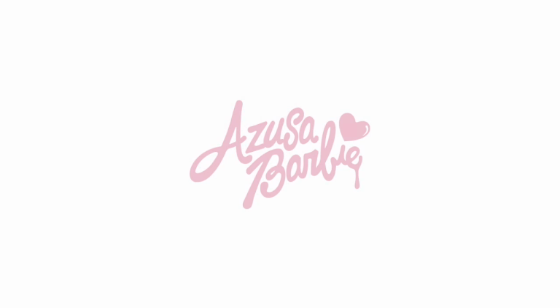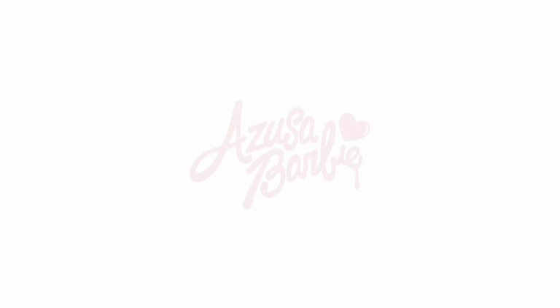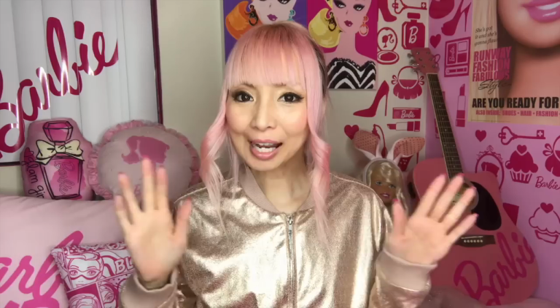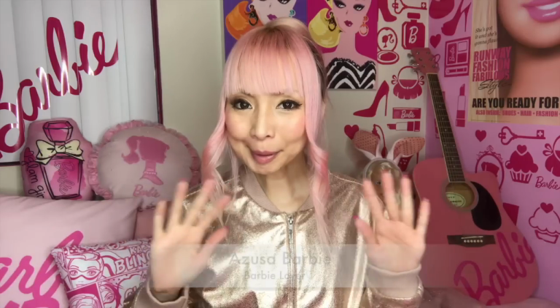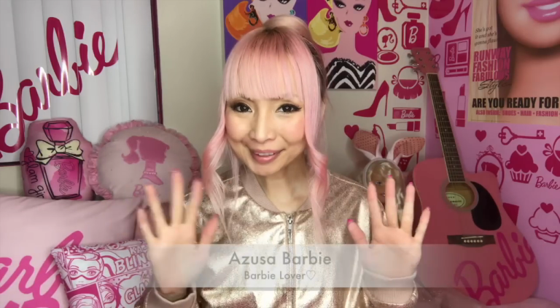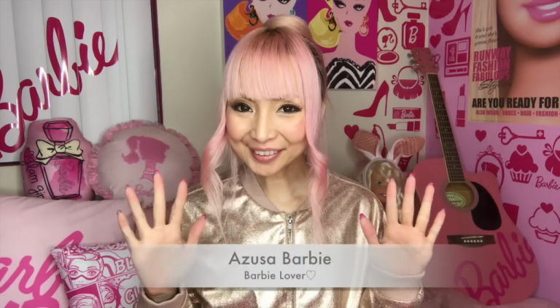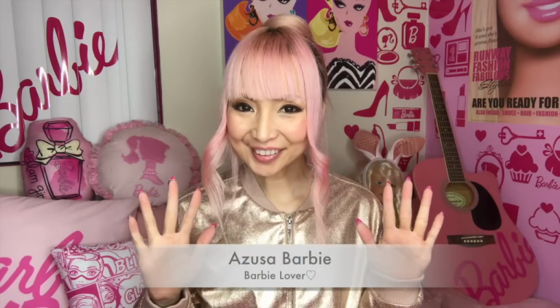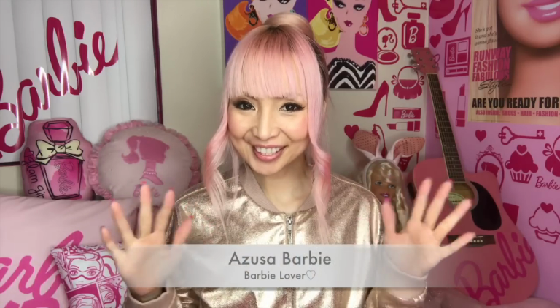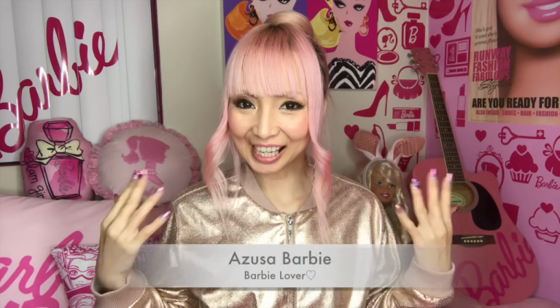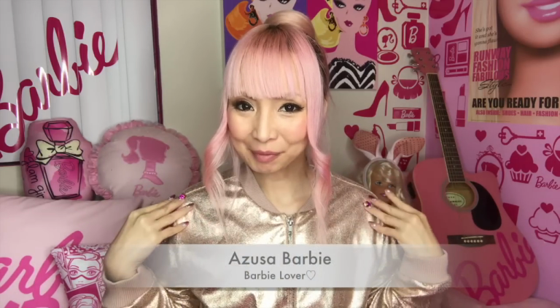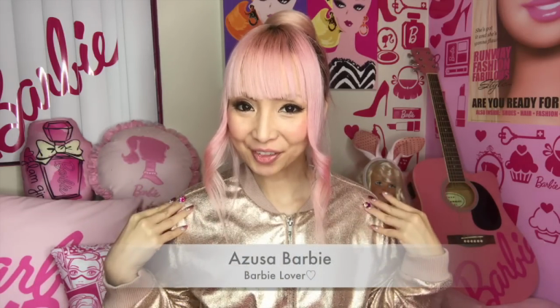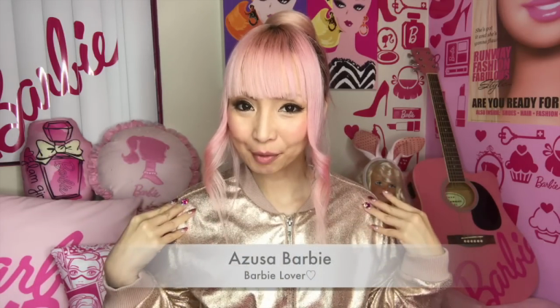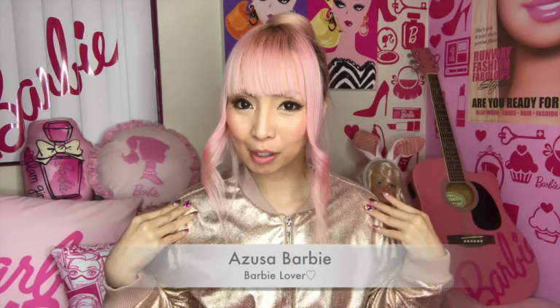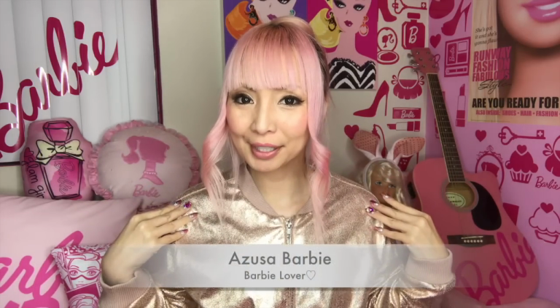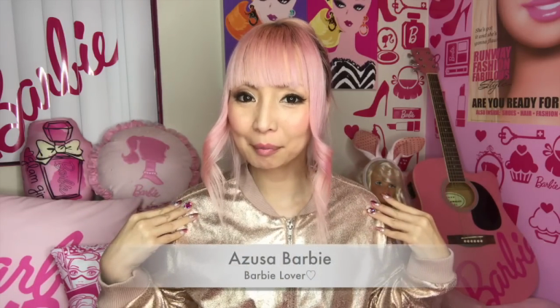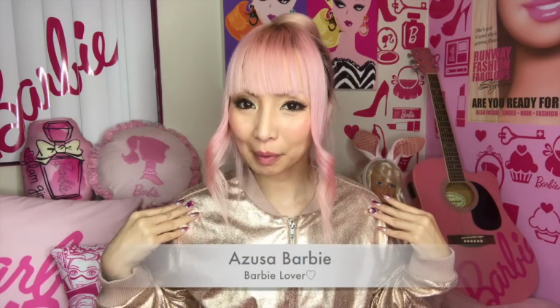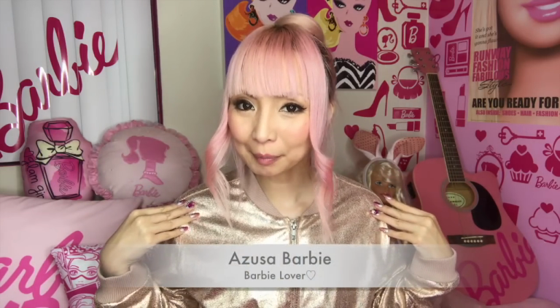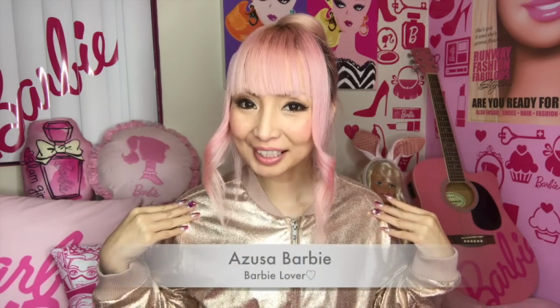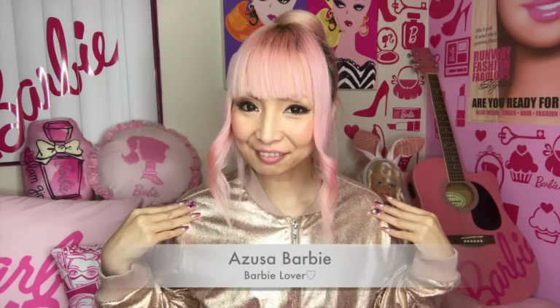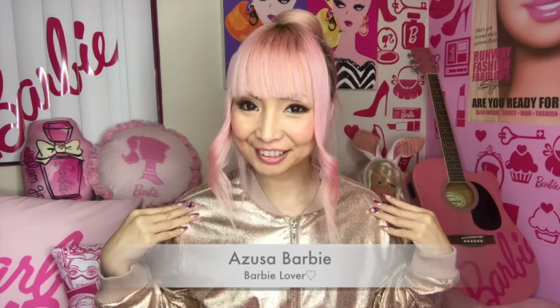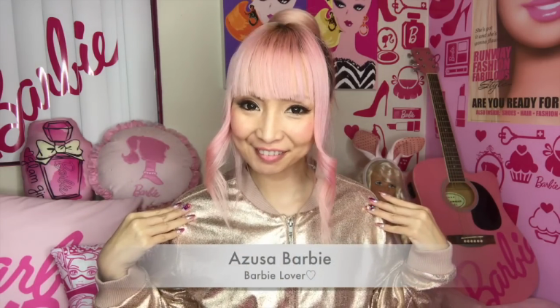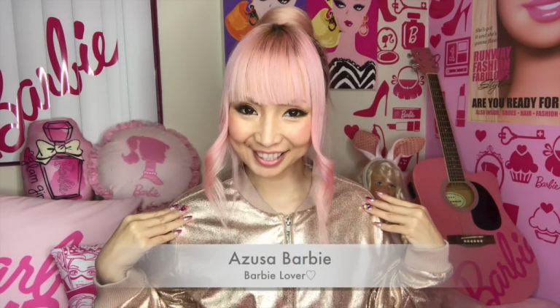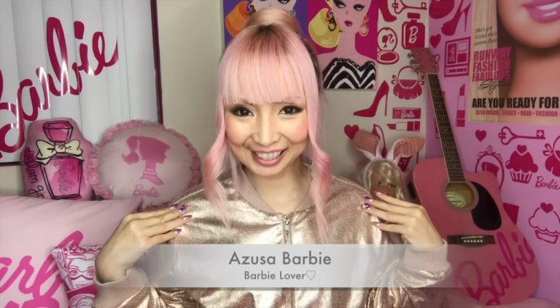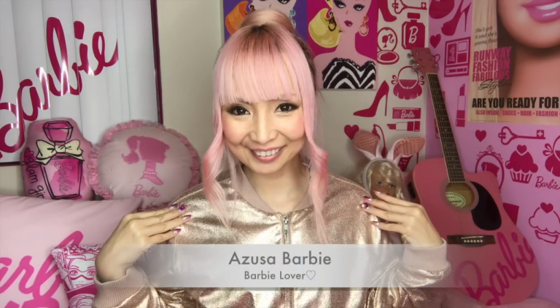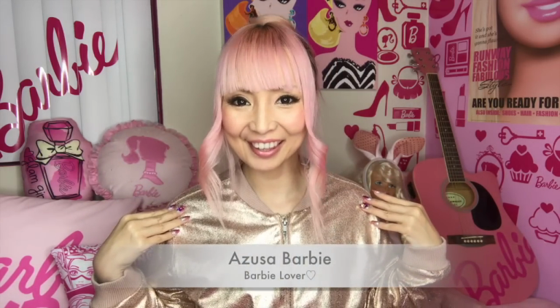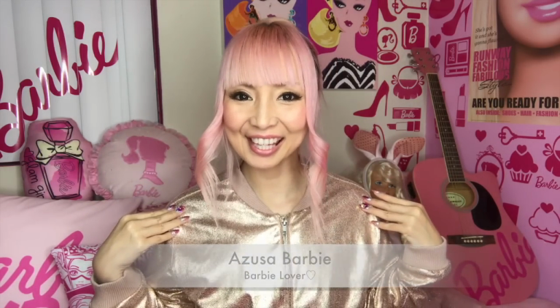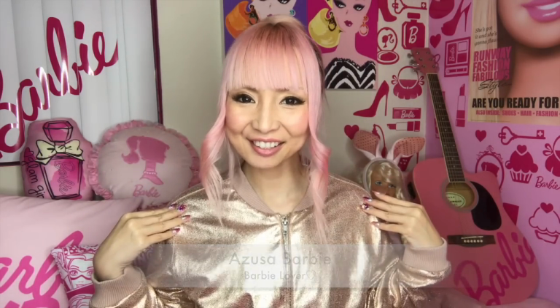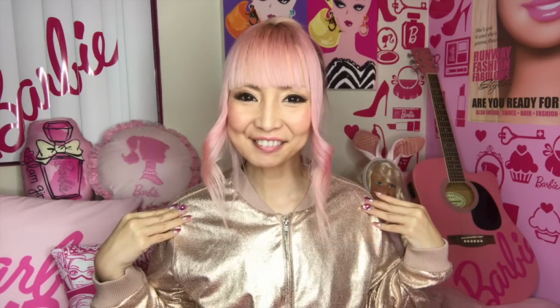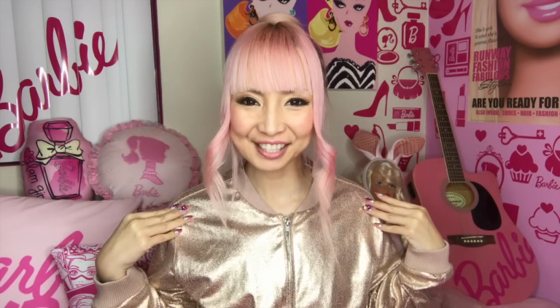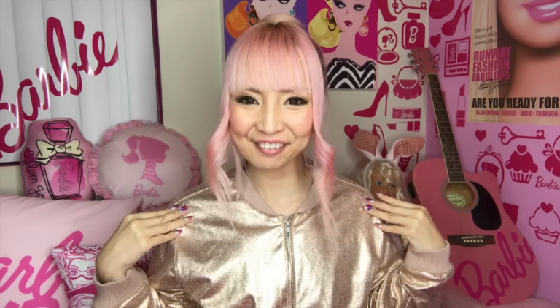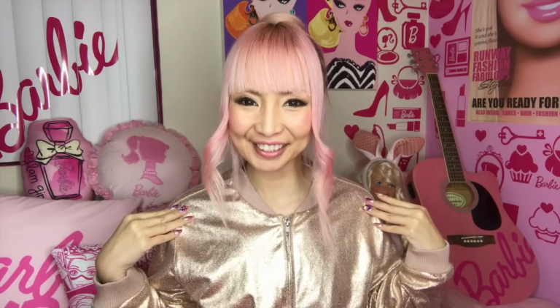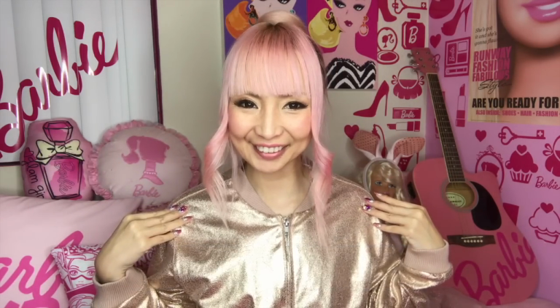Hi Barbie dolls! I'm Matosah Barbie, Barbie lover in West Hollywood. Thanks so much for watching my video.